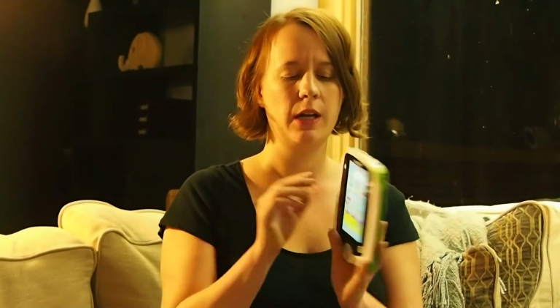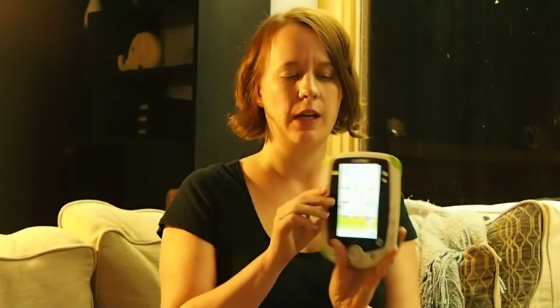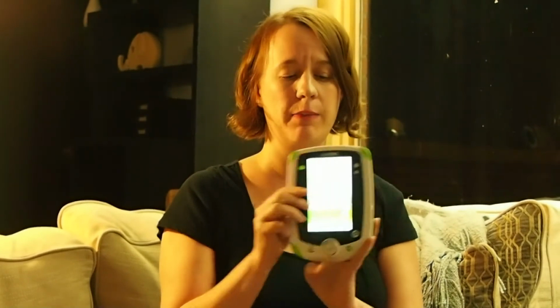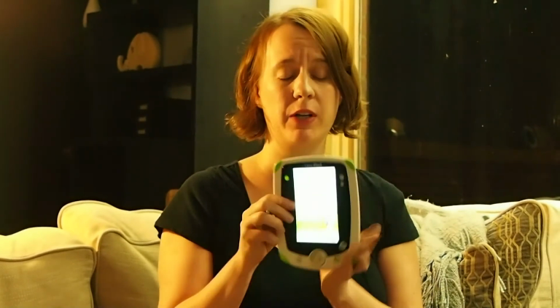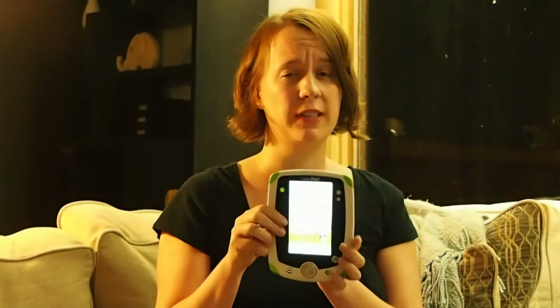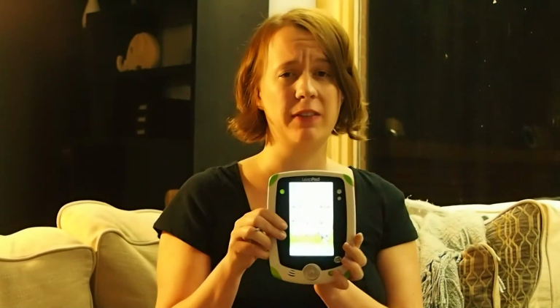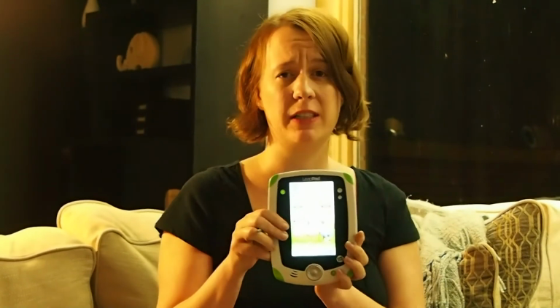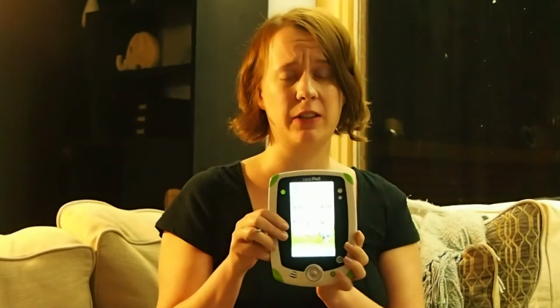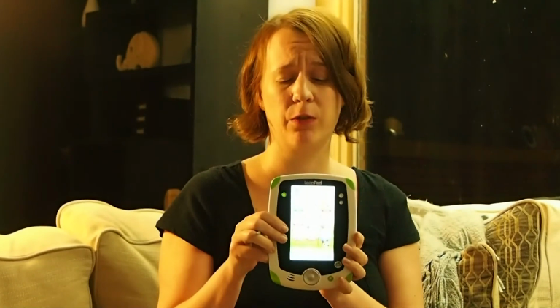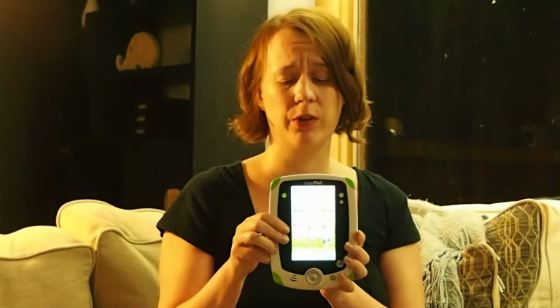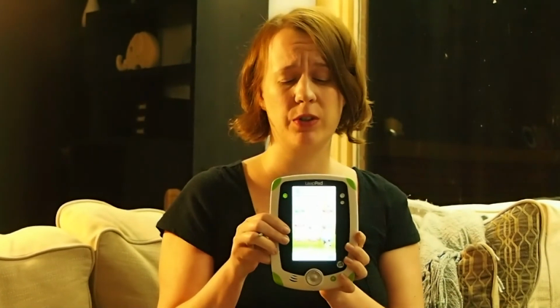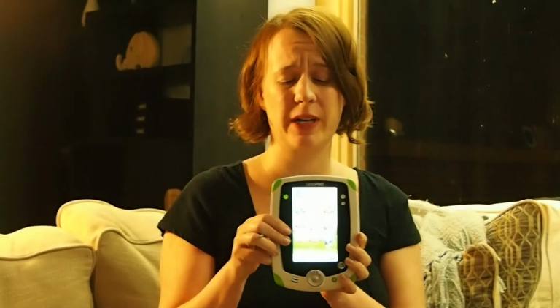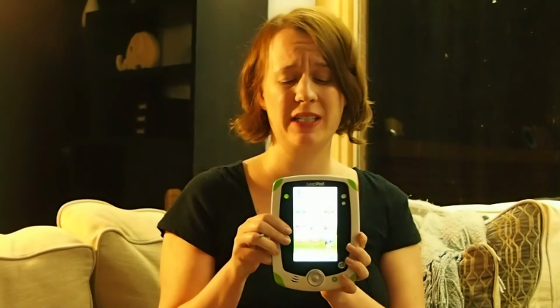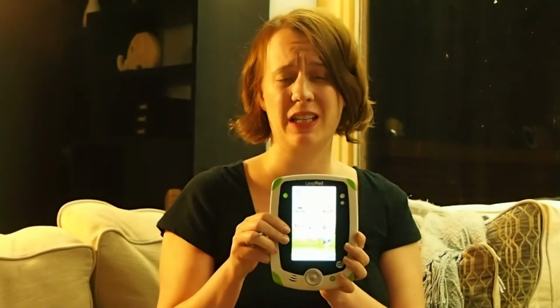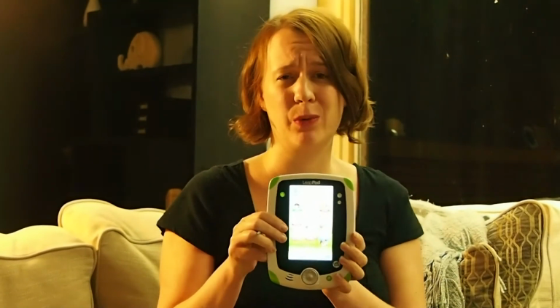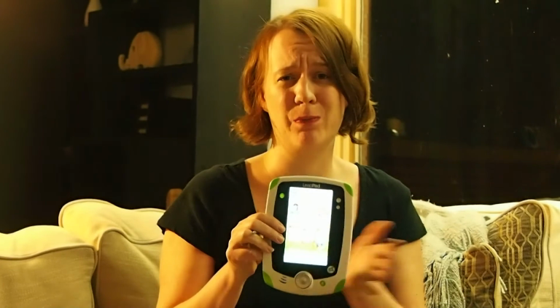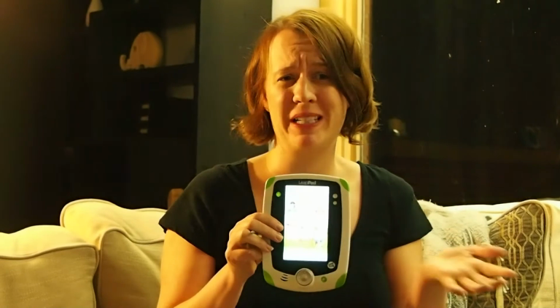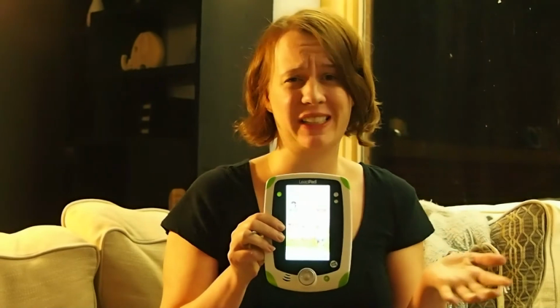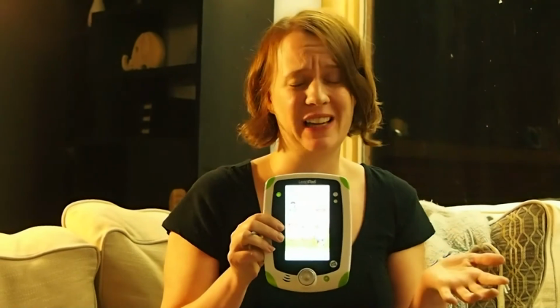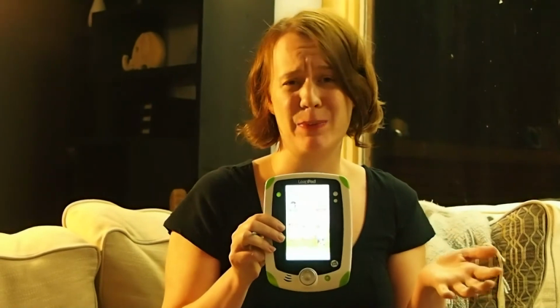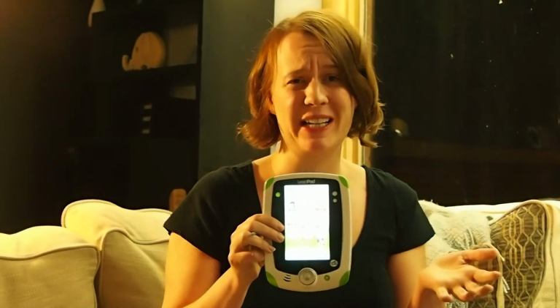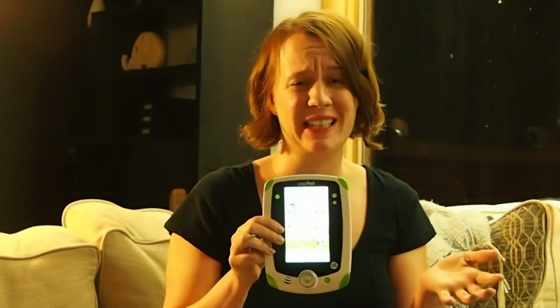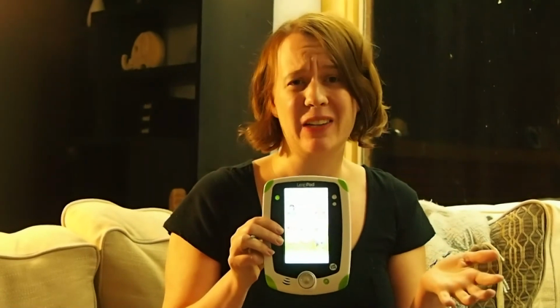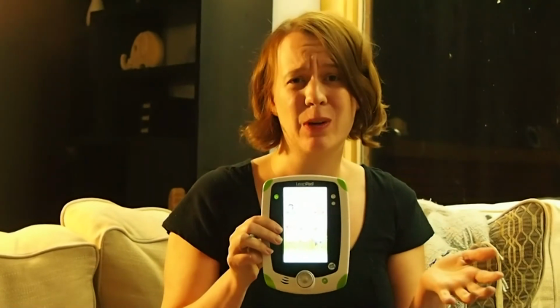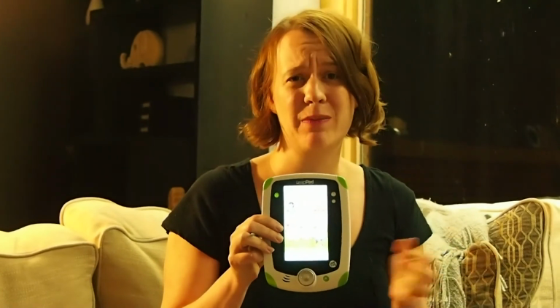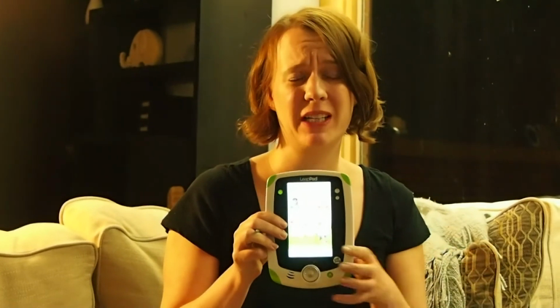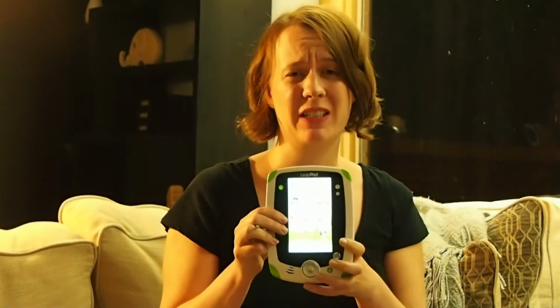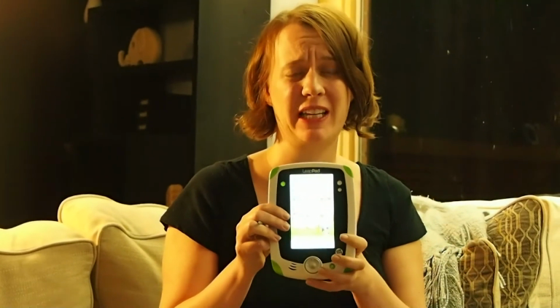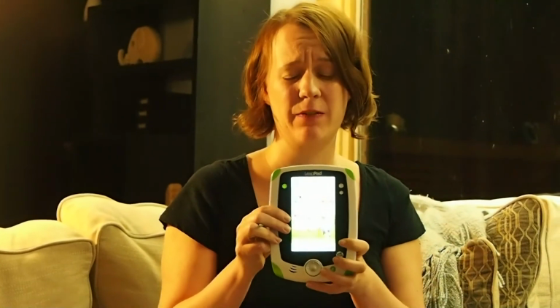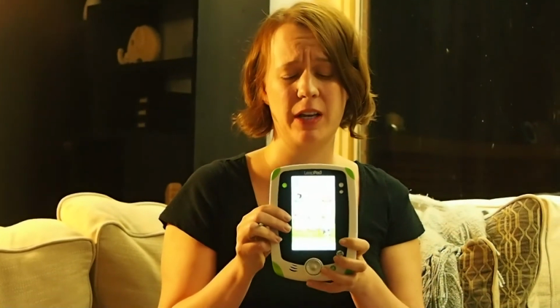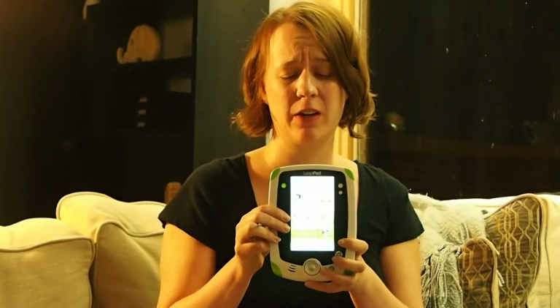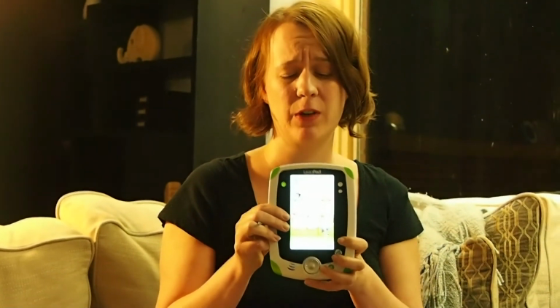And my girls love it. They're four-year-old twins, and we're basically going to have to buy a second one because they keep fighting over it.